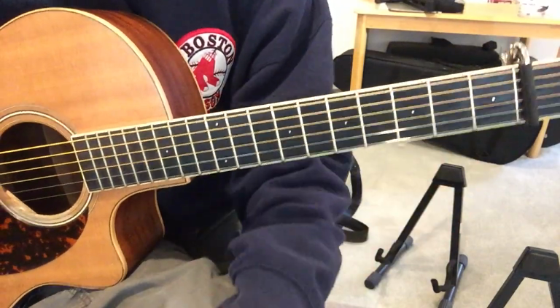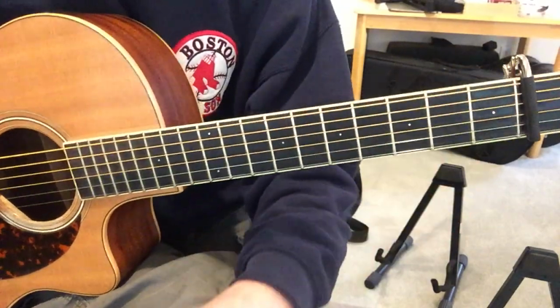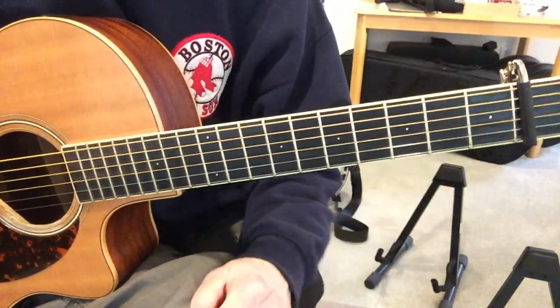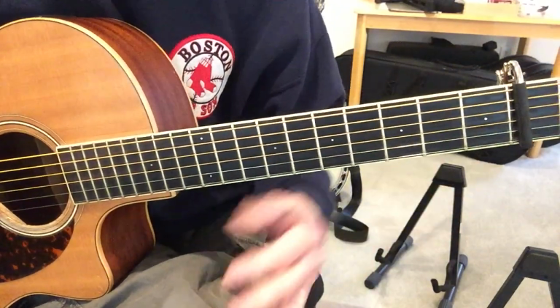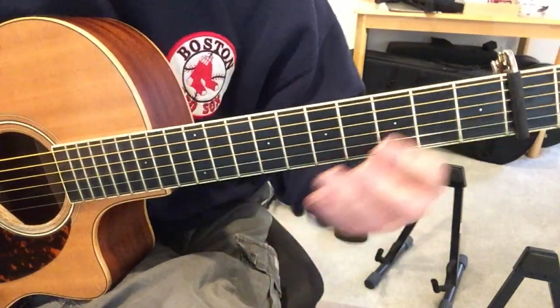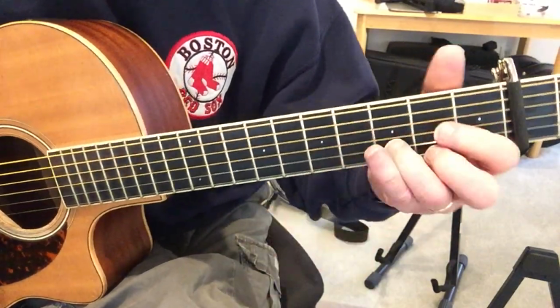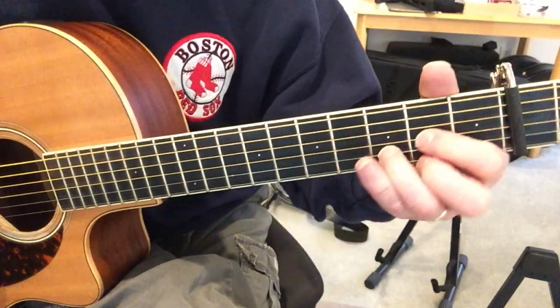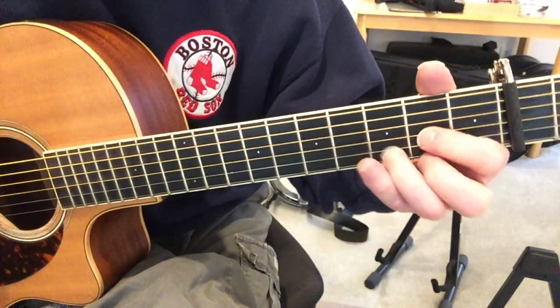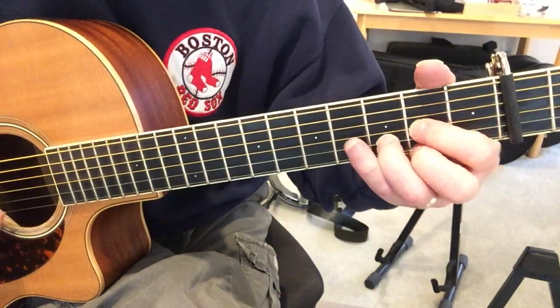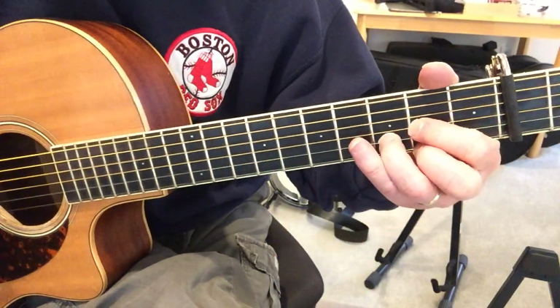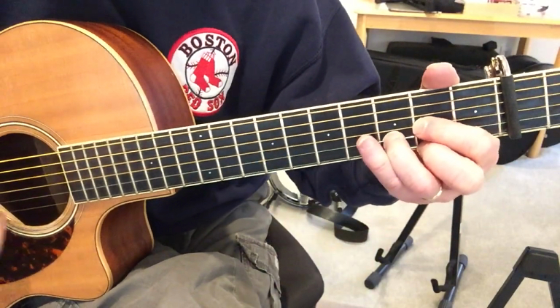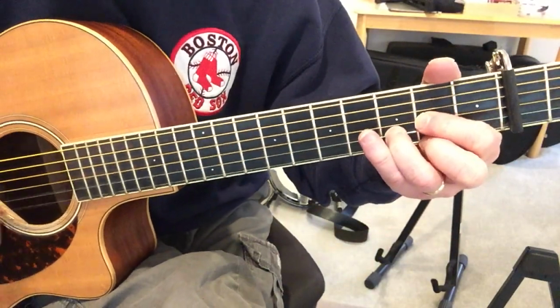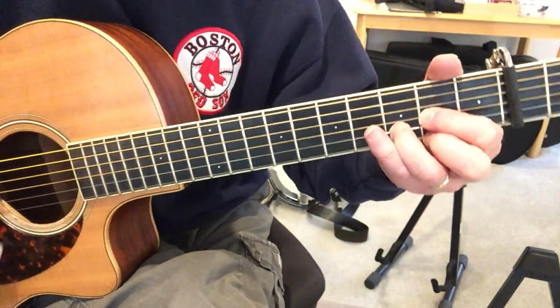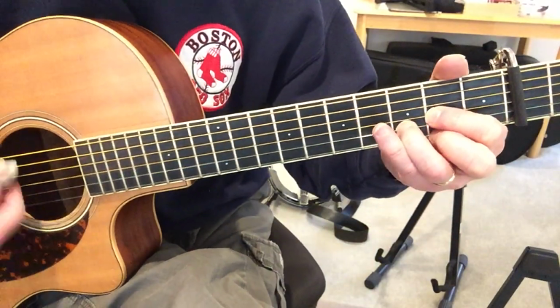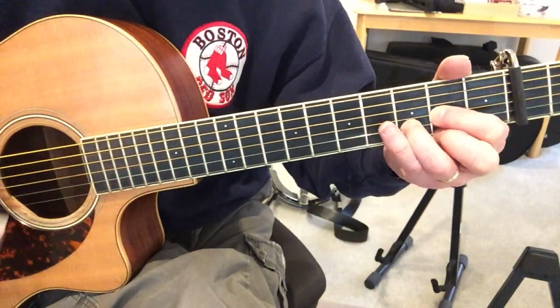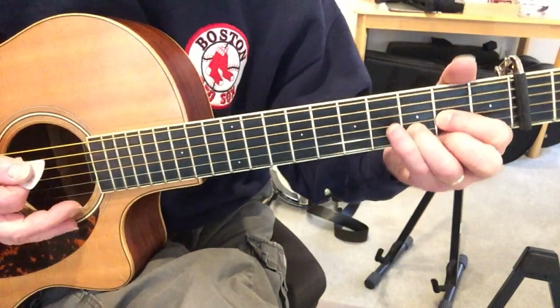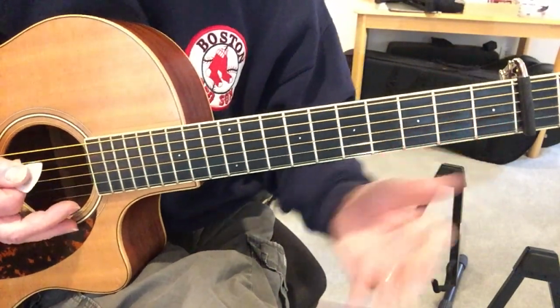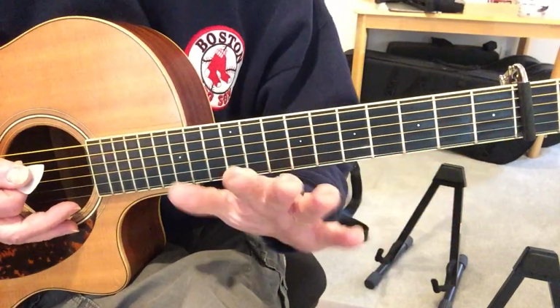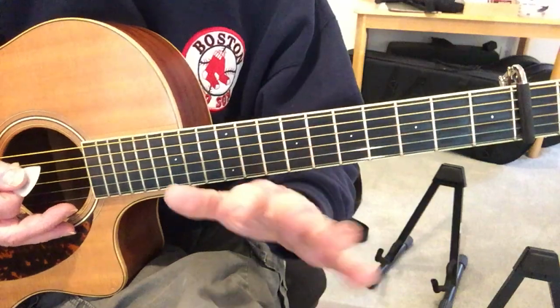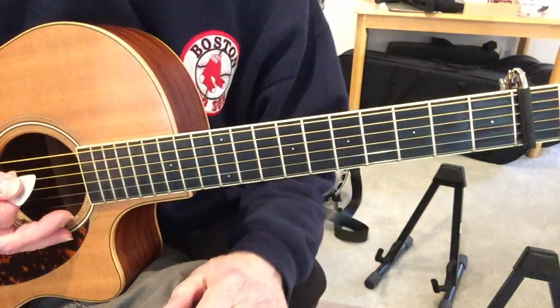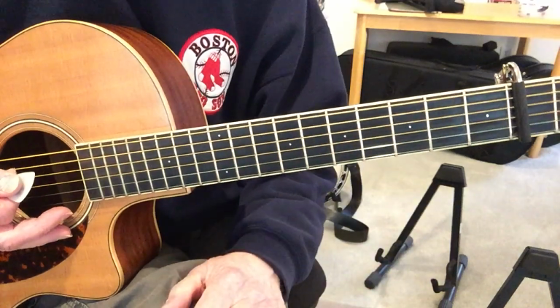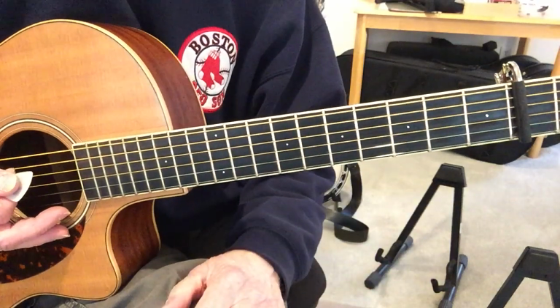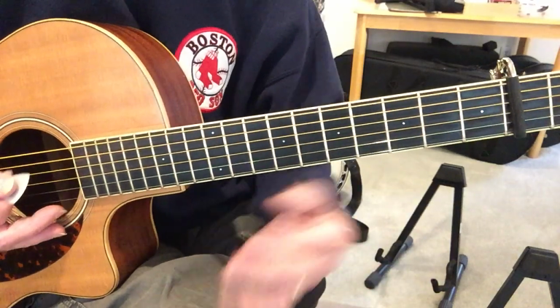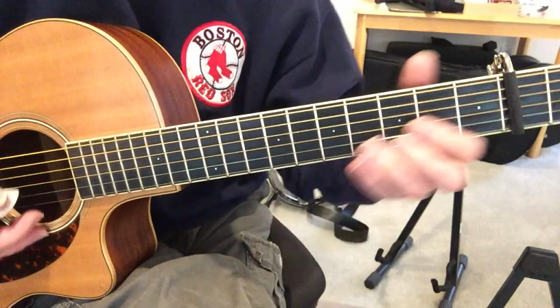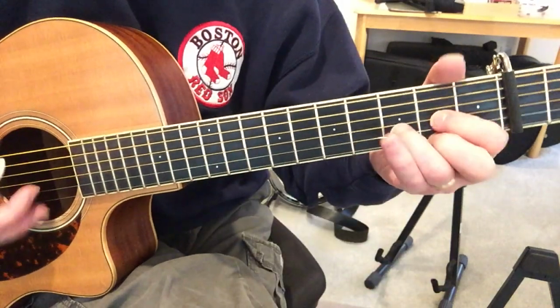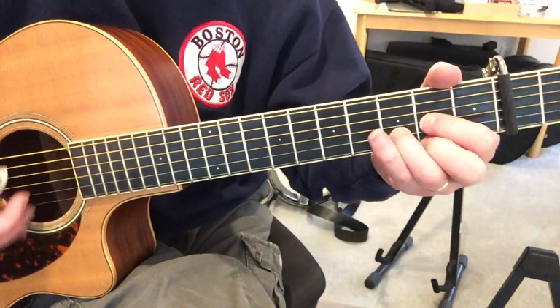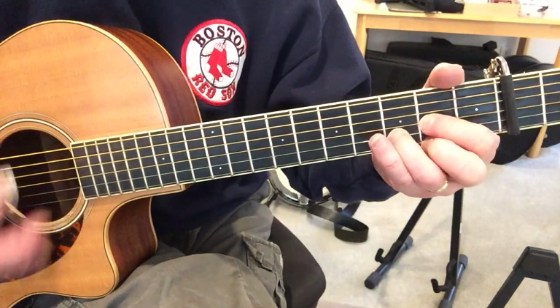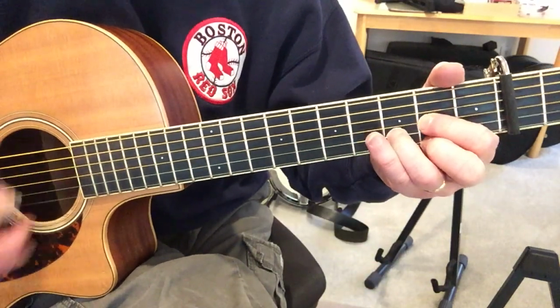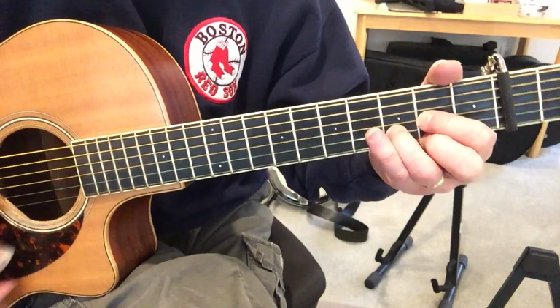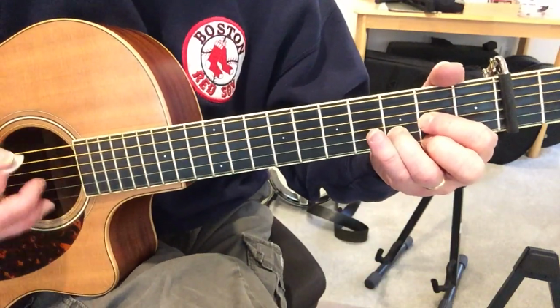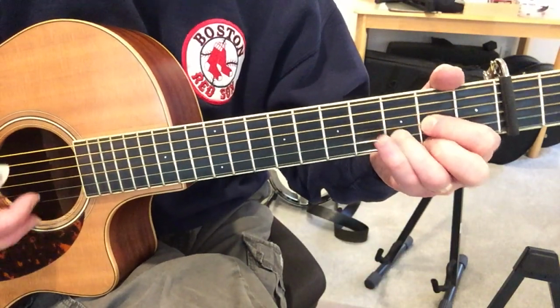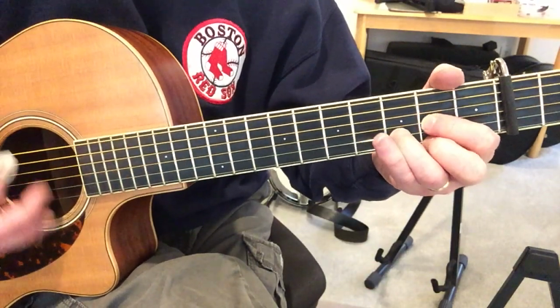So here's how I go about learning this. First of all, it's in 3/4 time. It's a waltz.